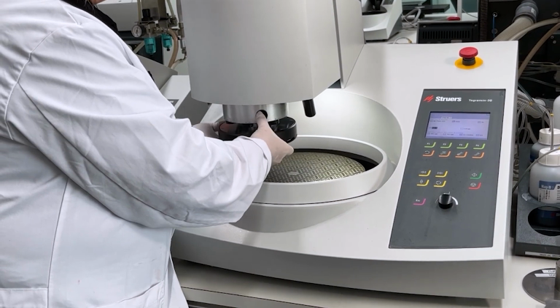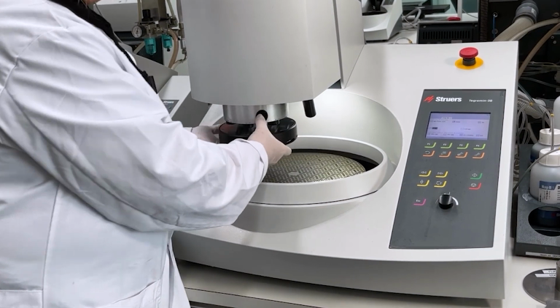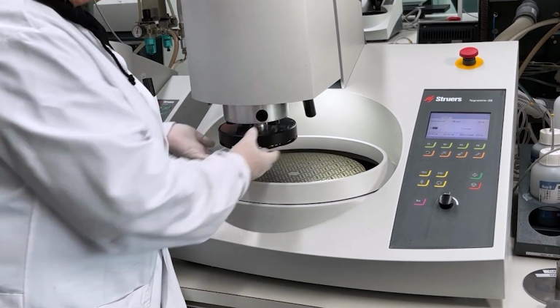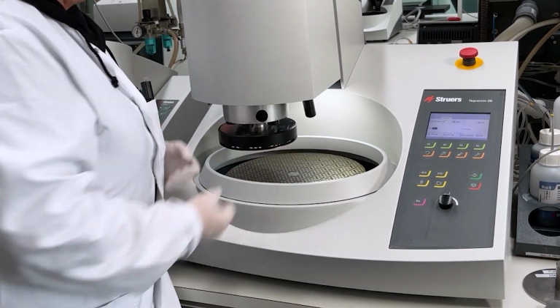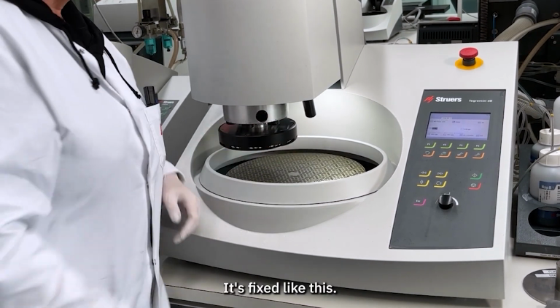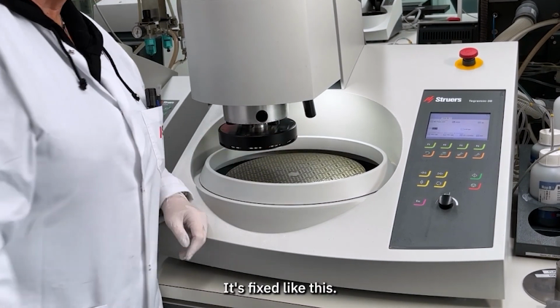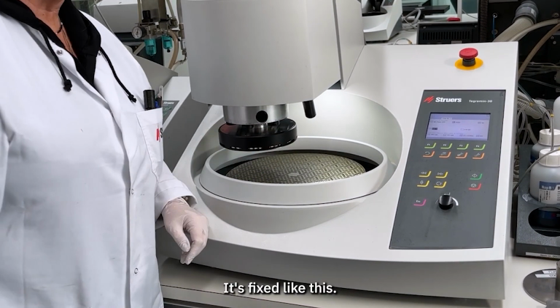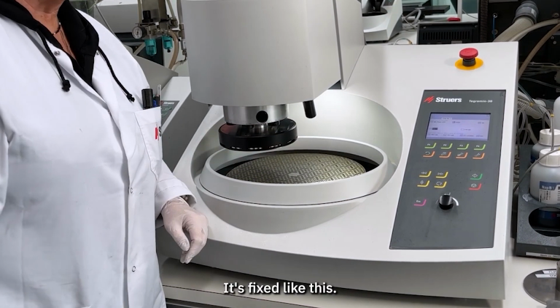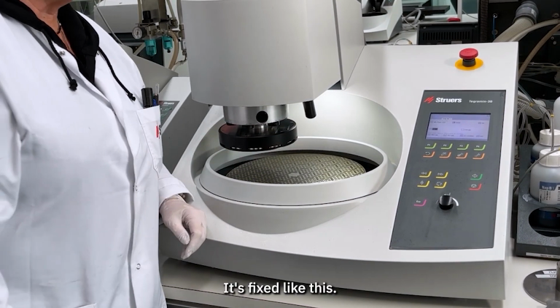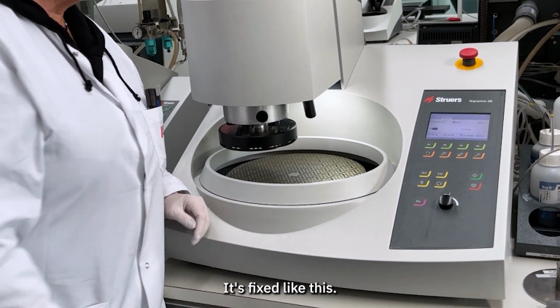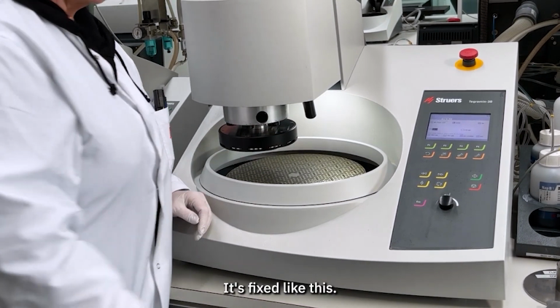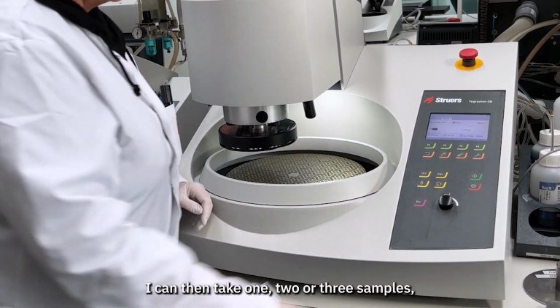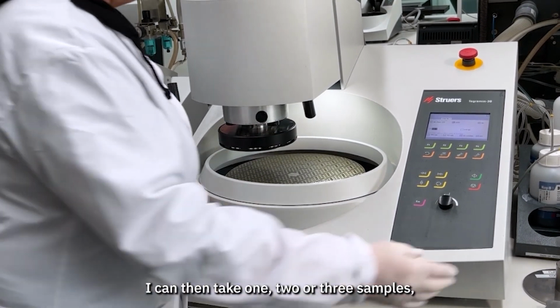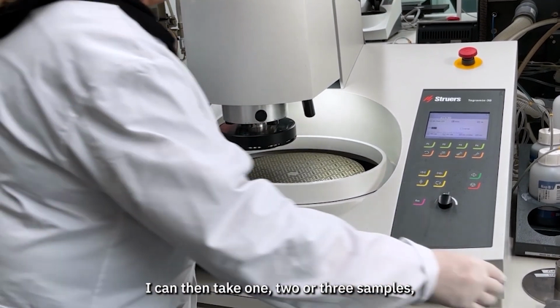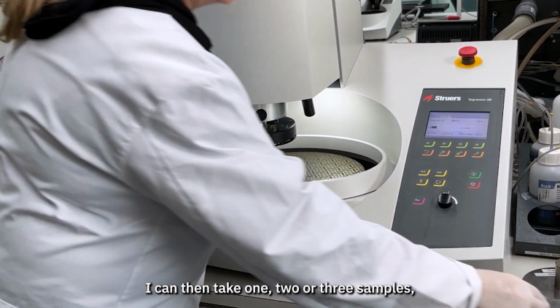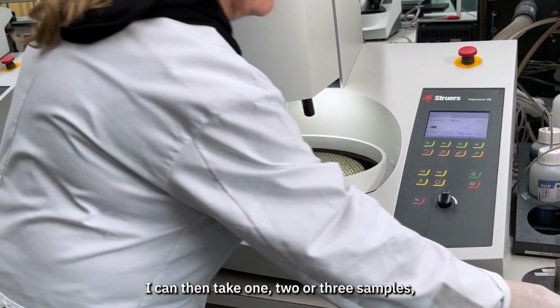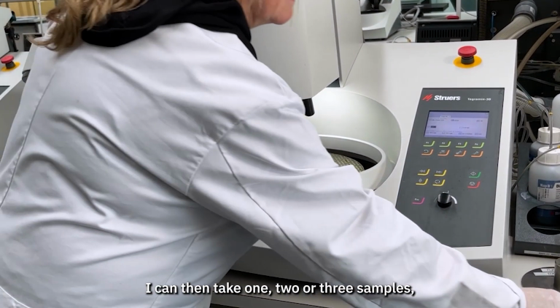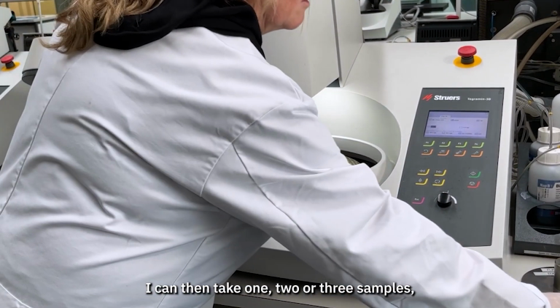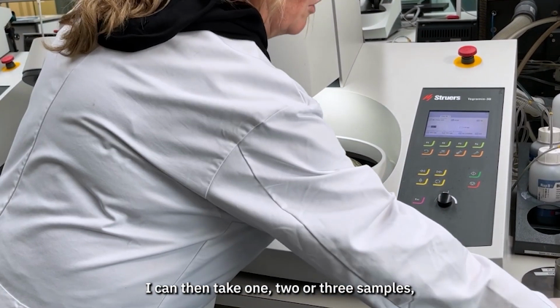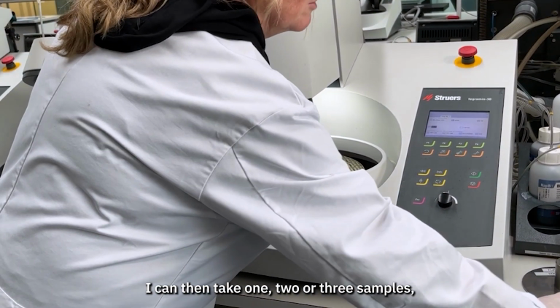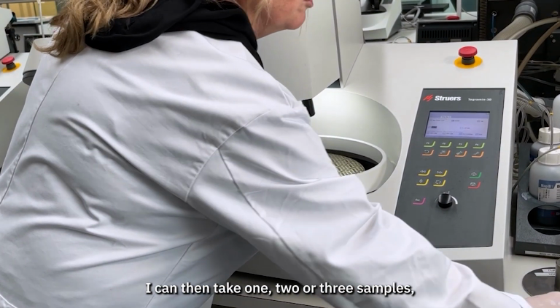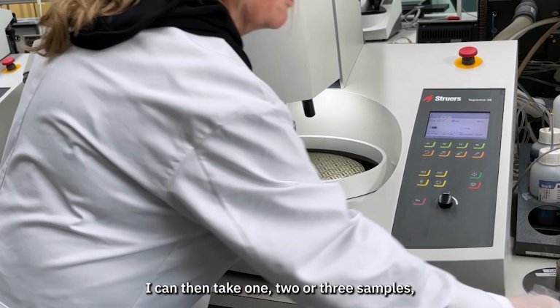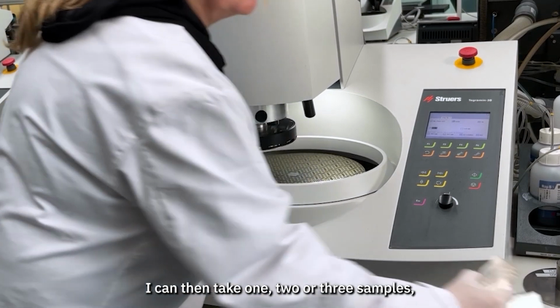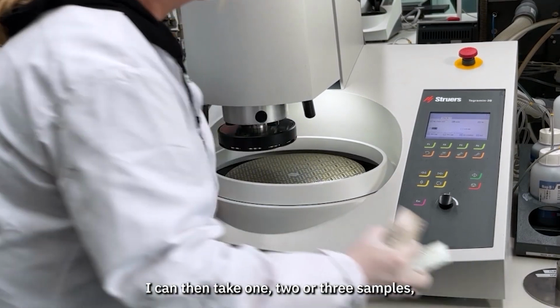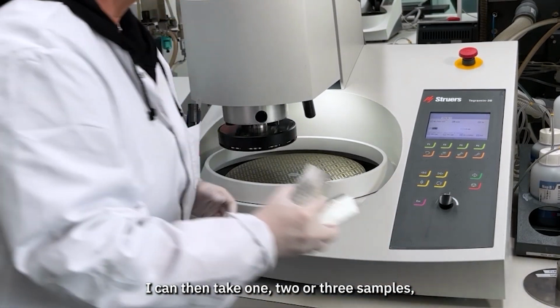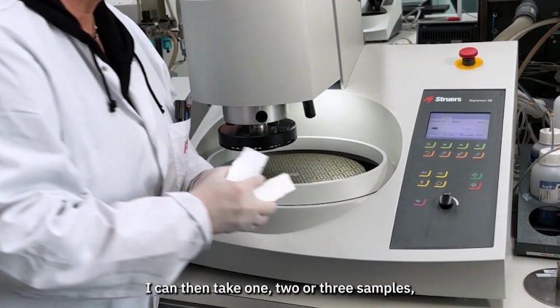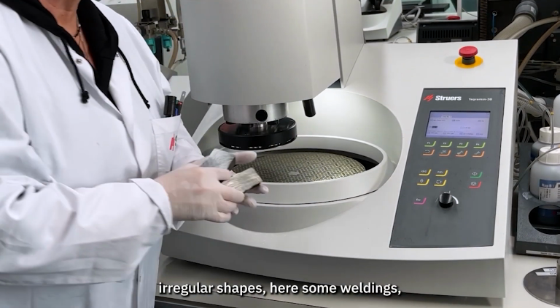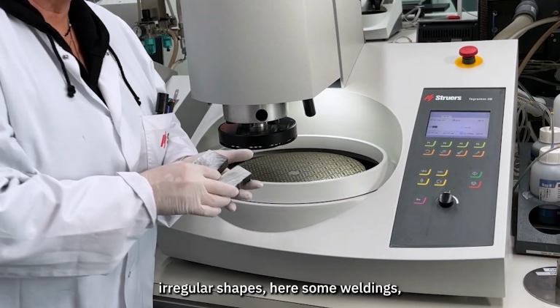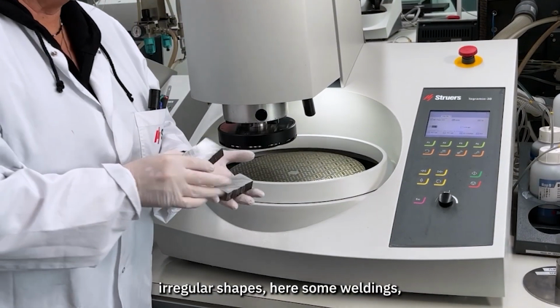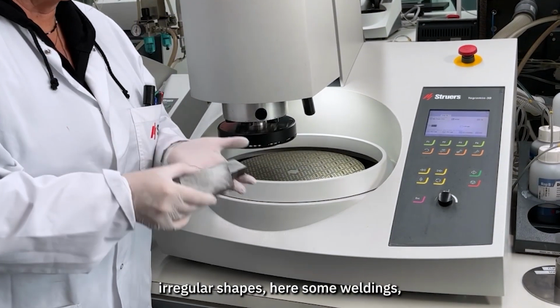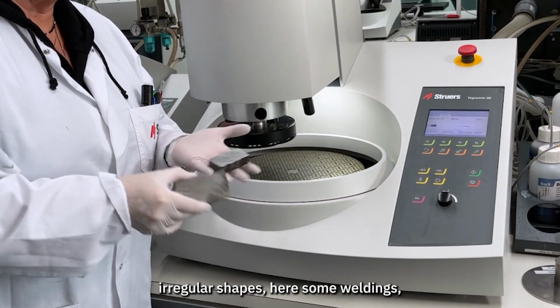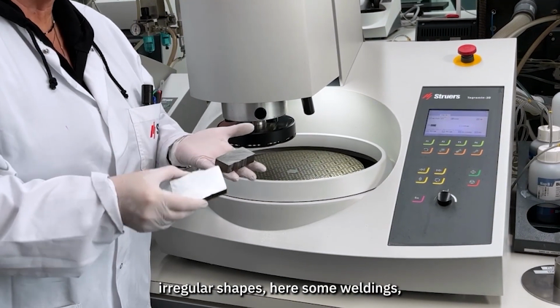It's fixed like this. I can then take one, two, or three samples of irregular shape.